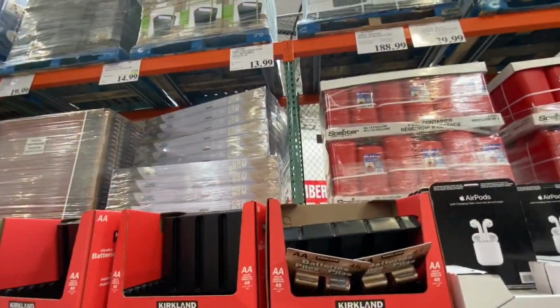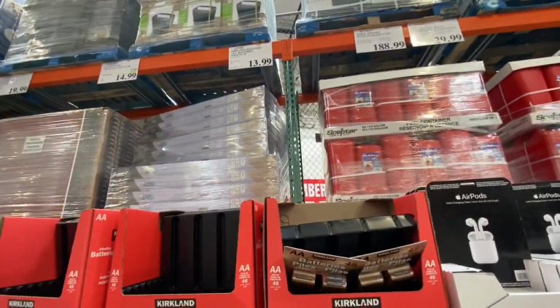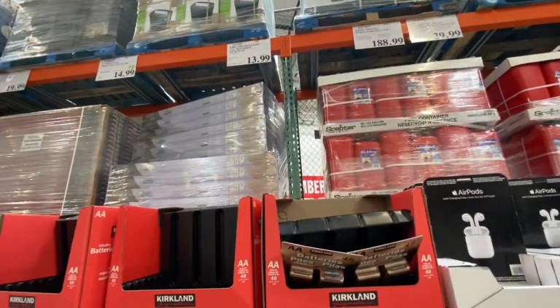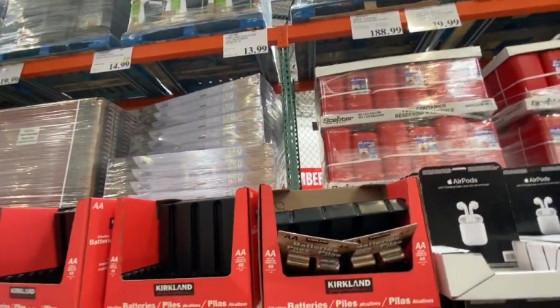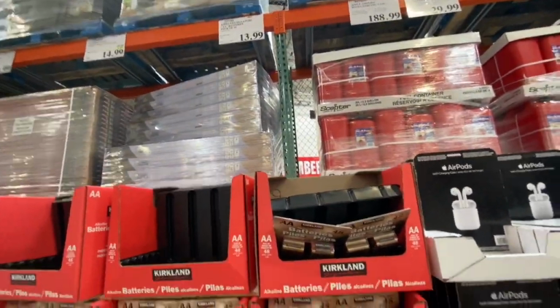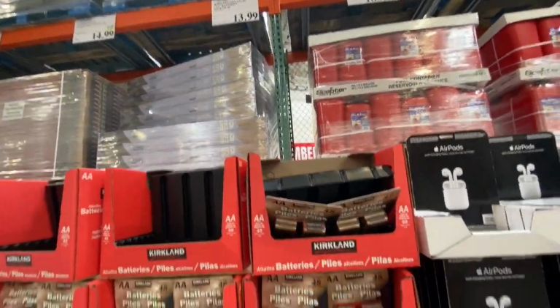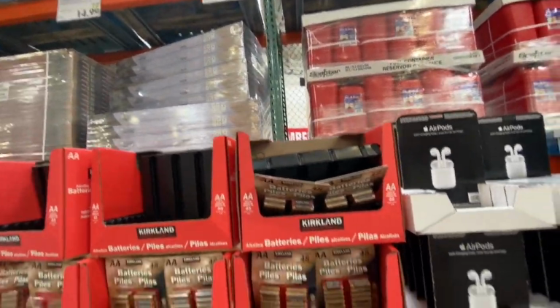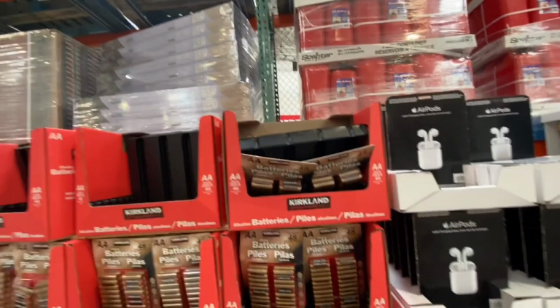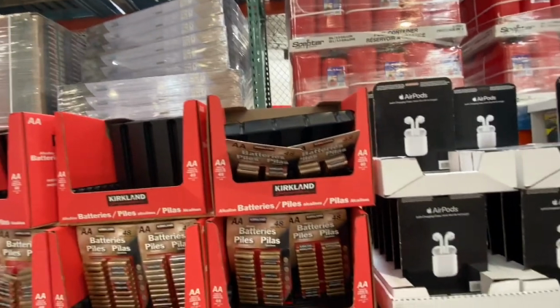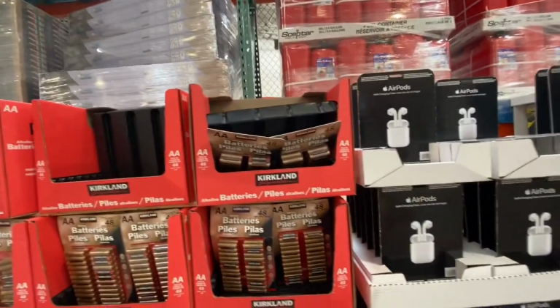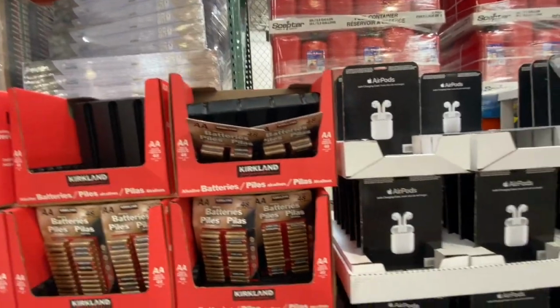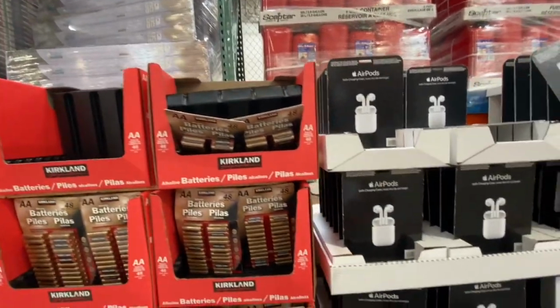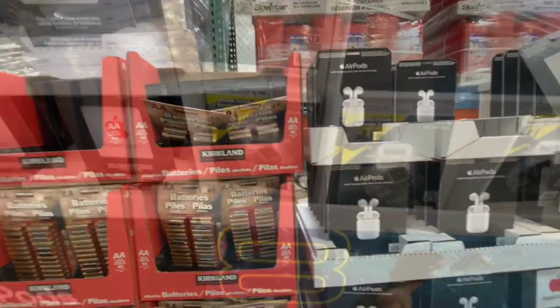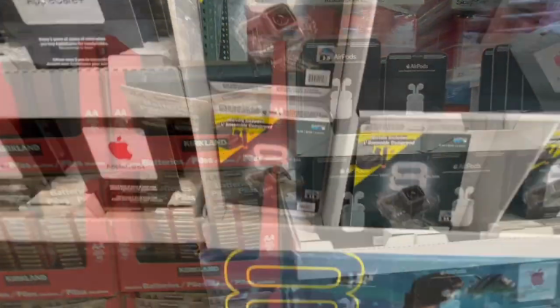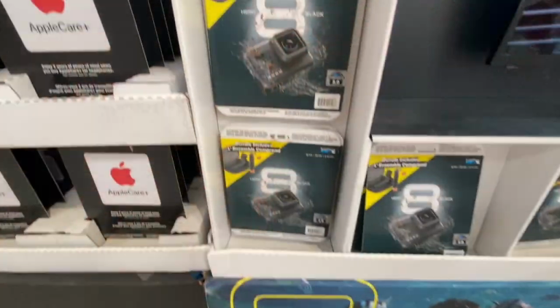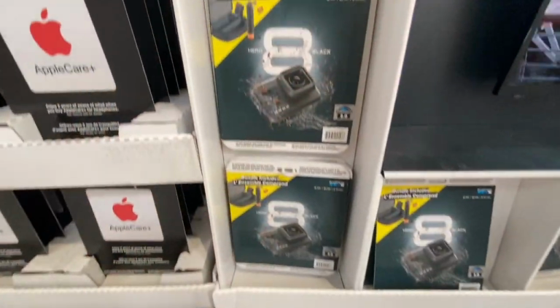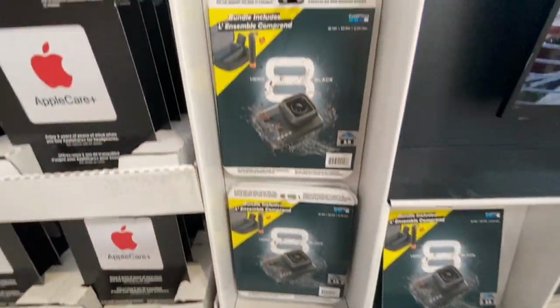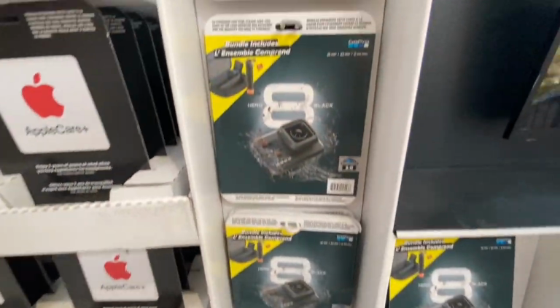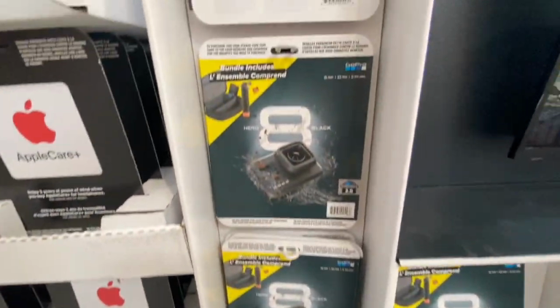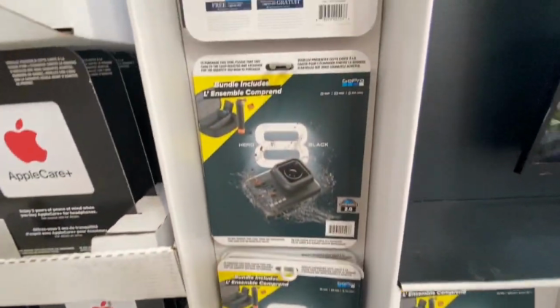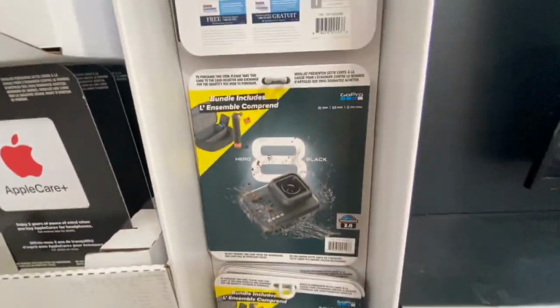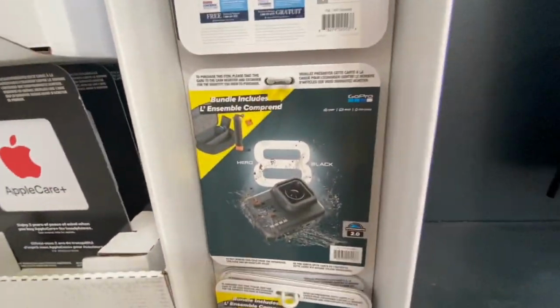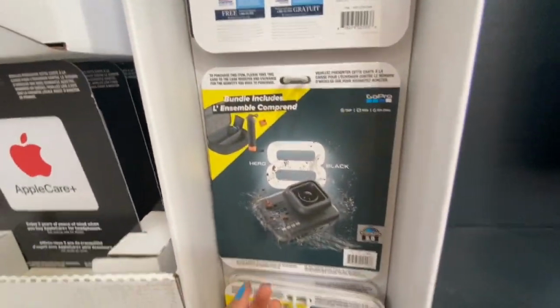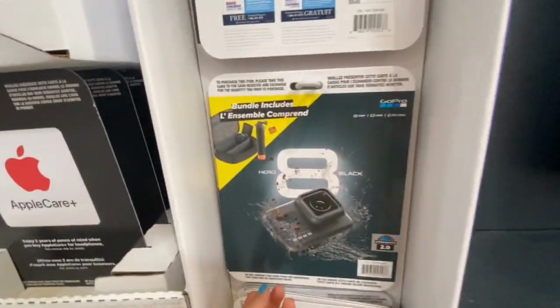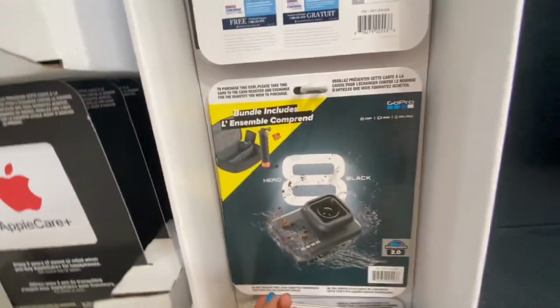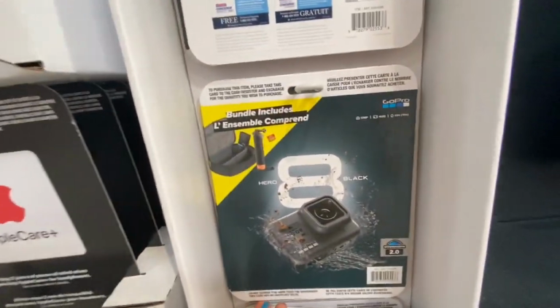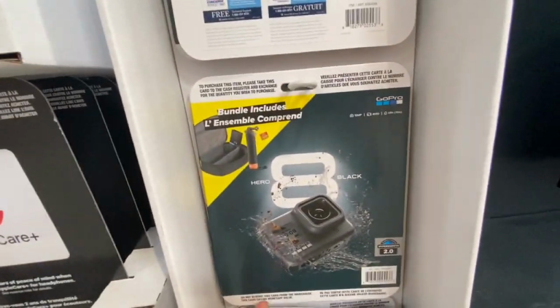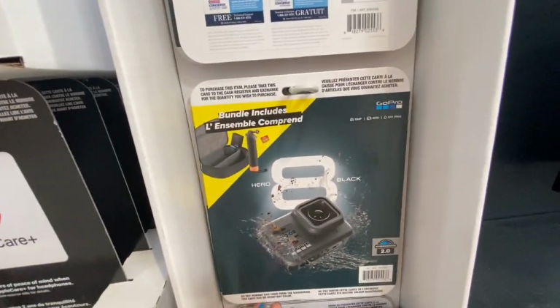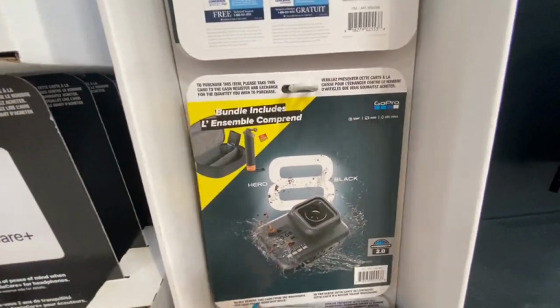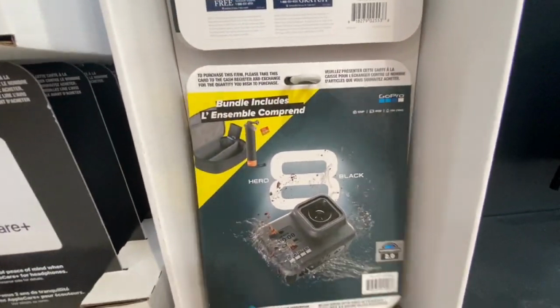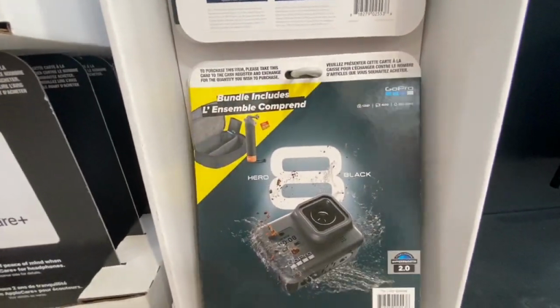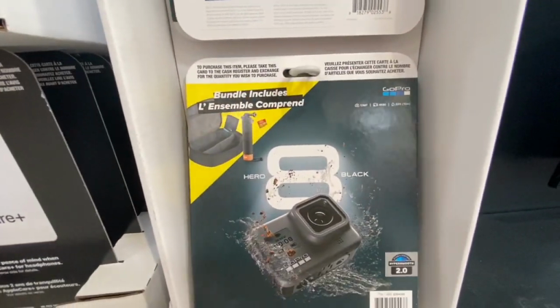48 double-A batteries were 13.99. The AirPods and AppleCare were the same price as seen in my previous video.